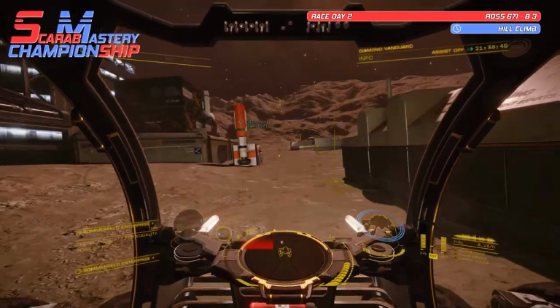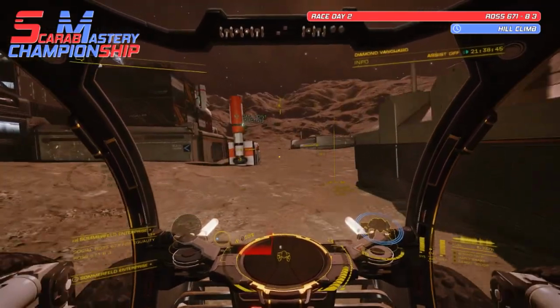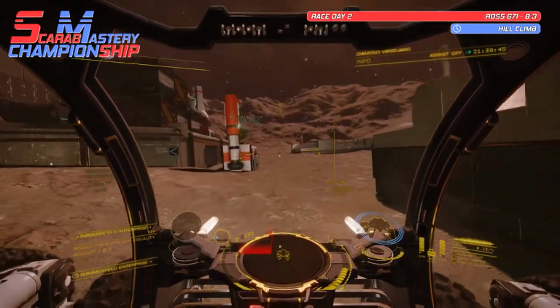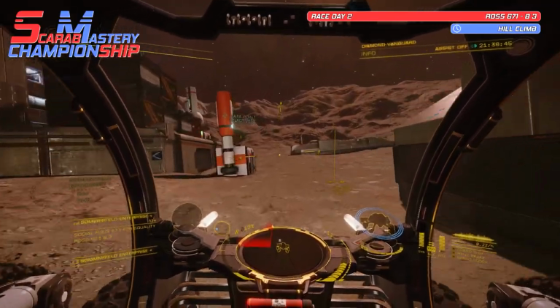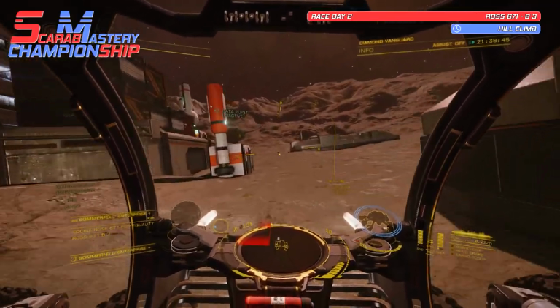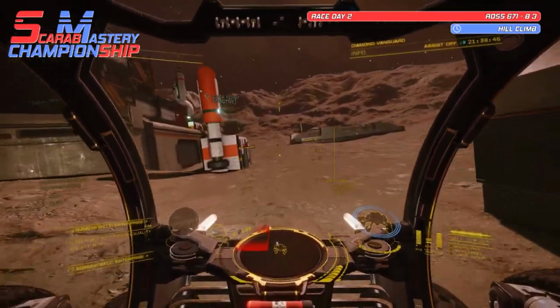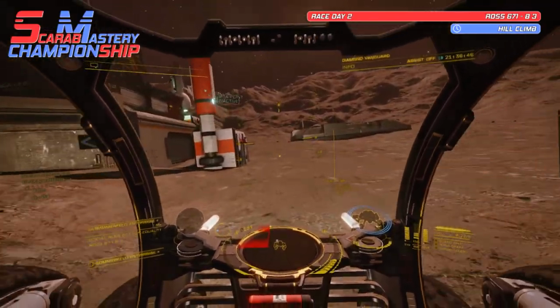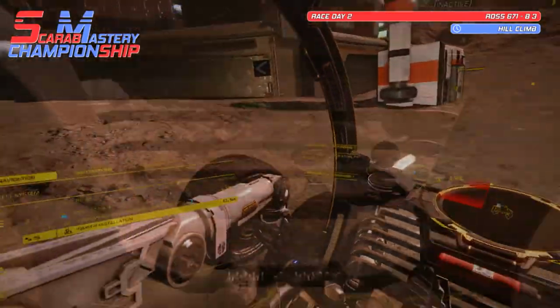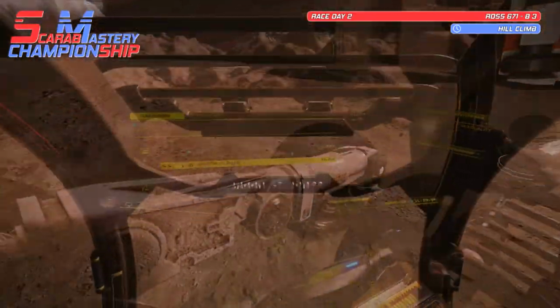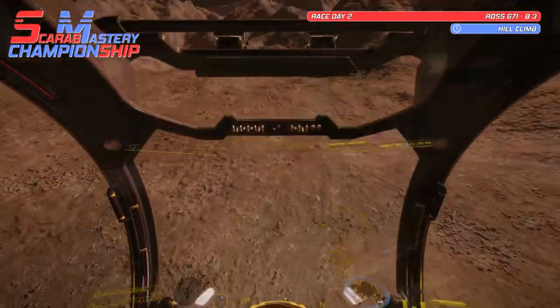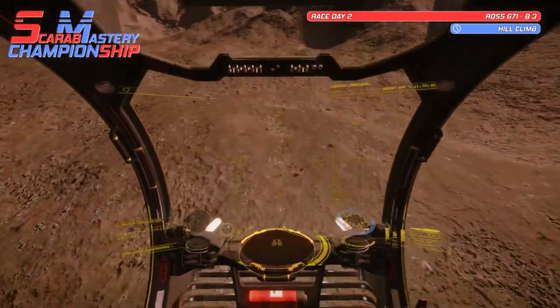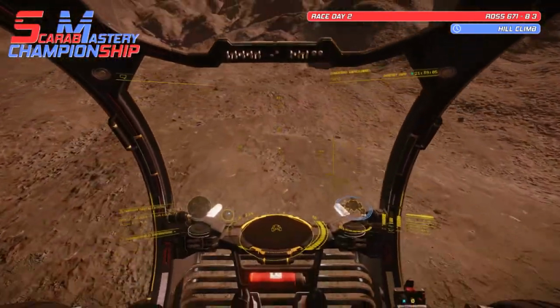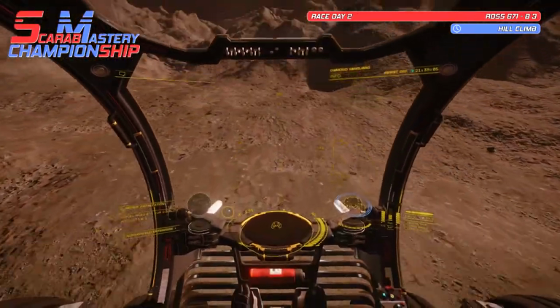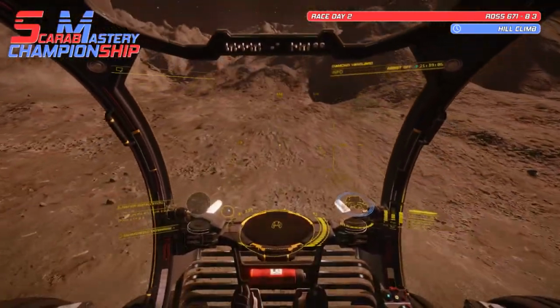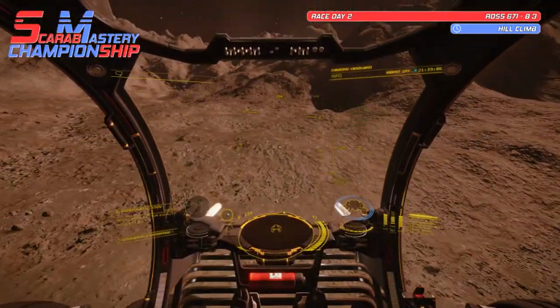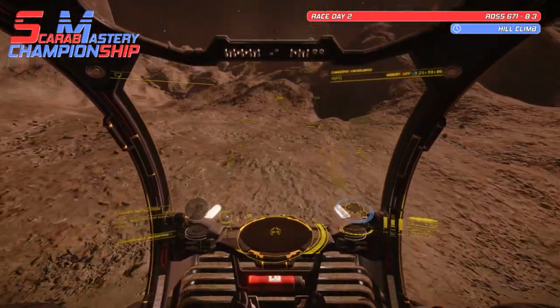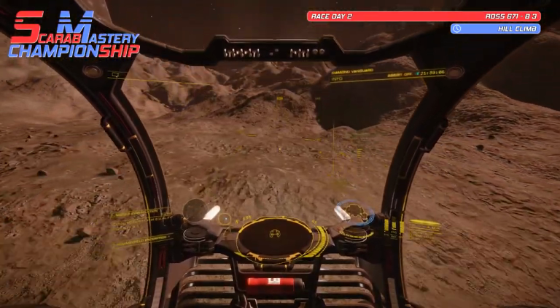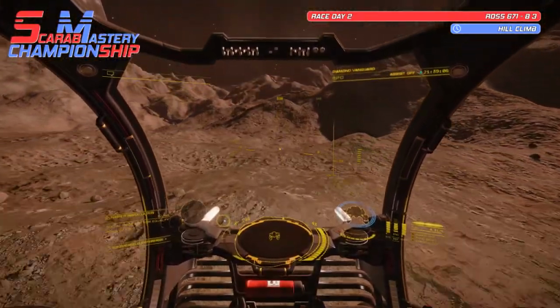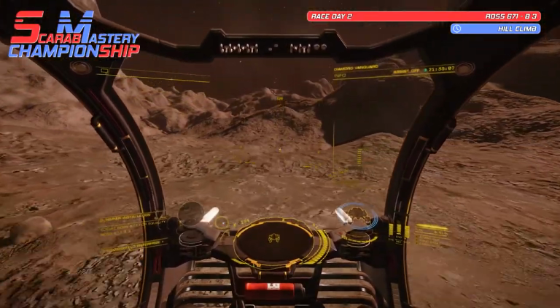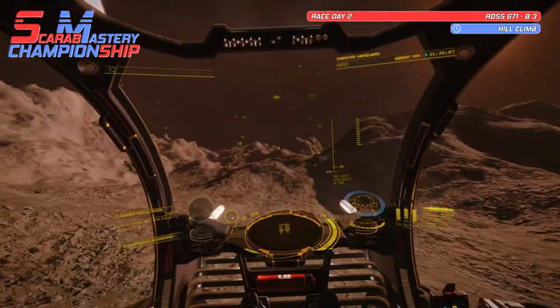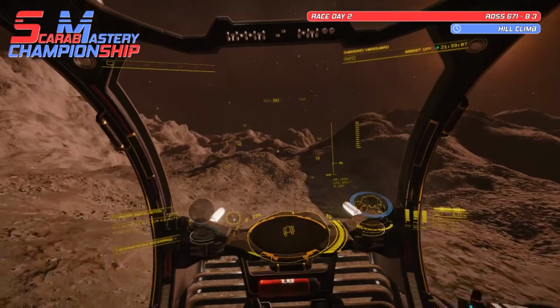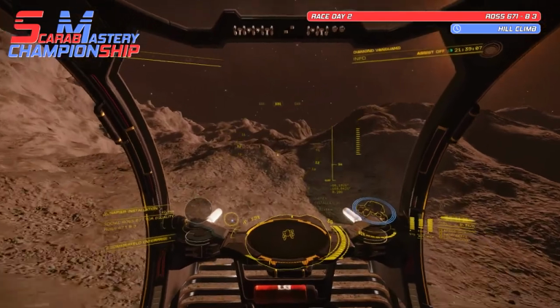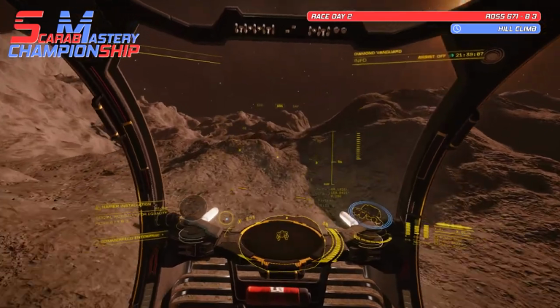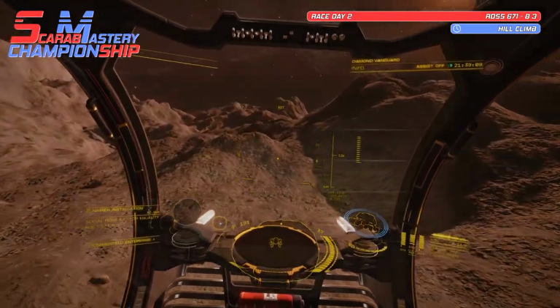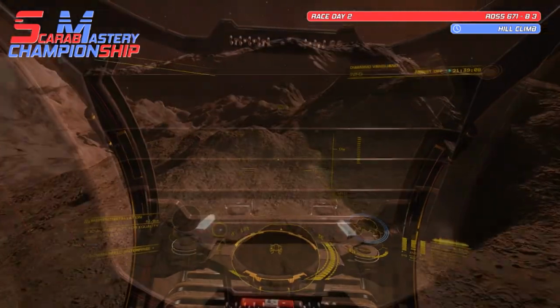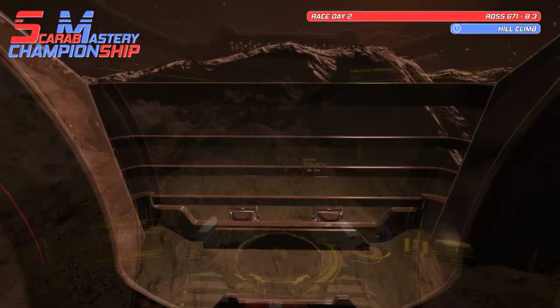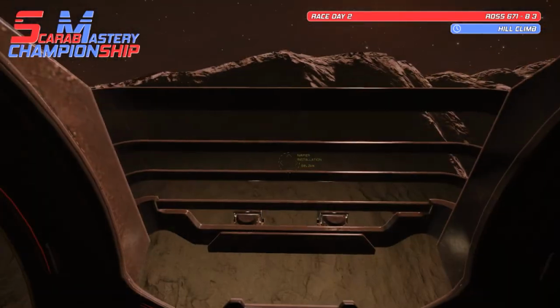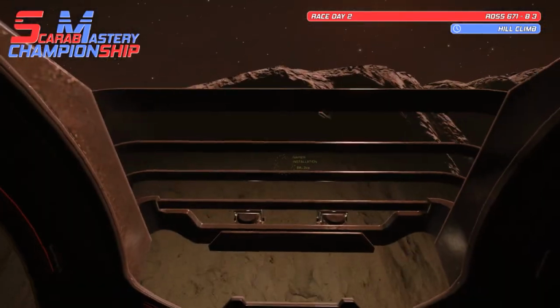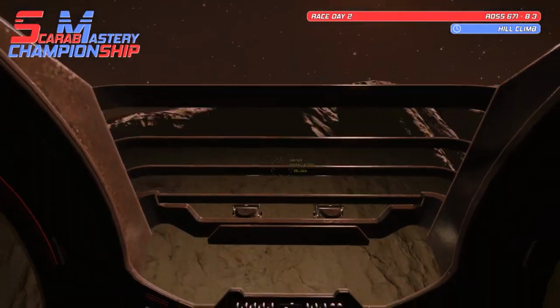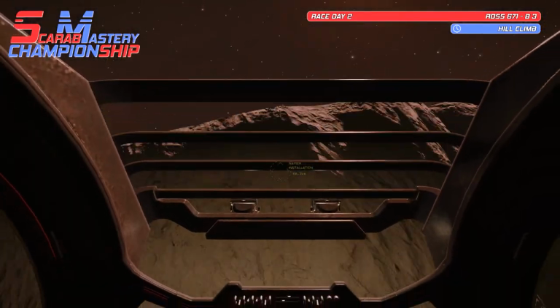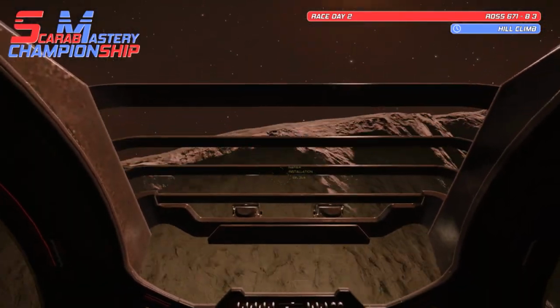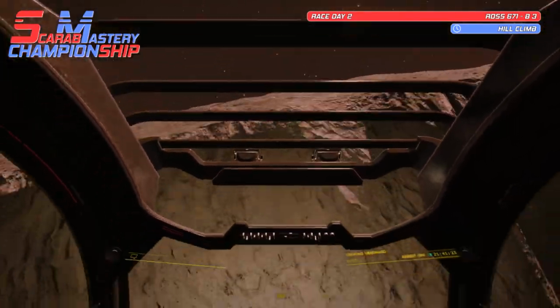Reset your pips to full engine power and blast your way to the canyon ridge on the other side. Hill climb your way up and finish on the ridge.